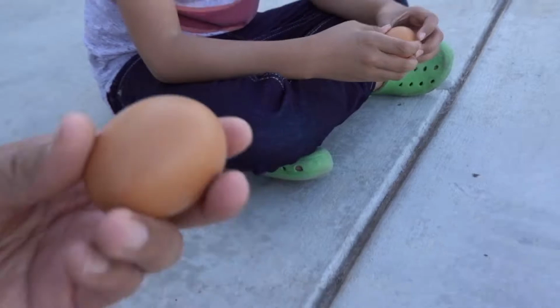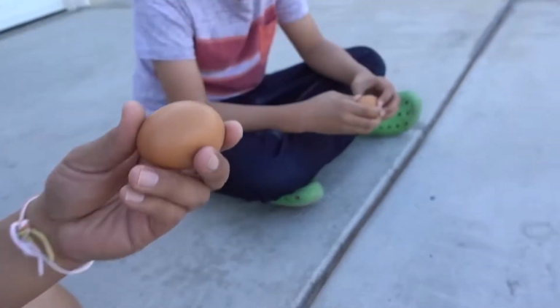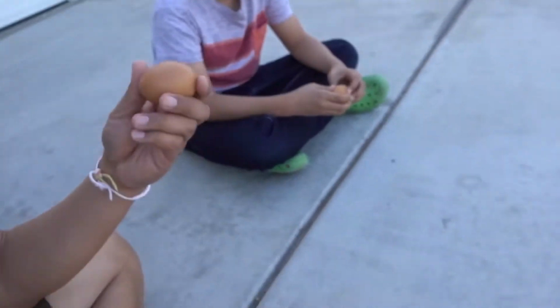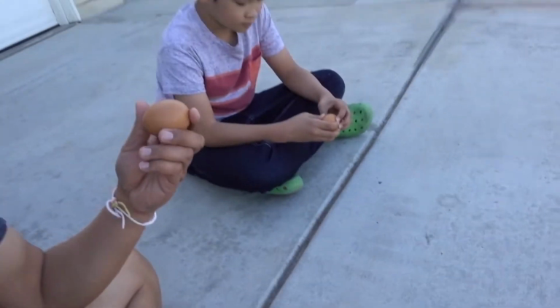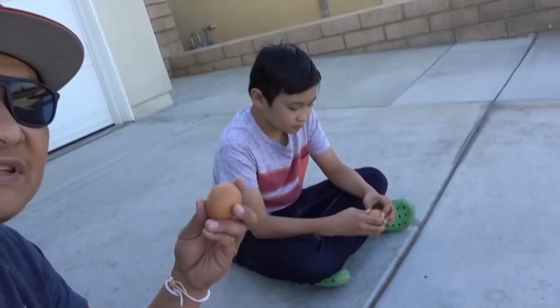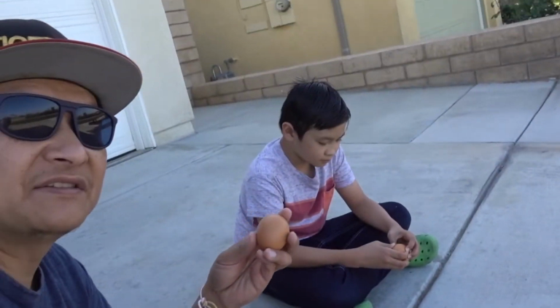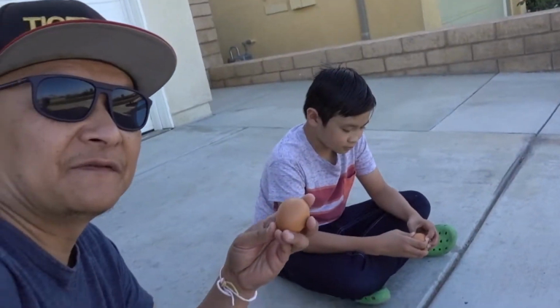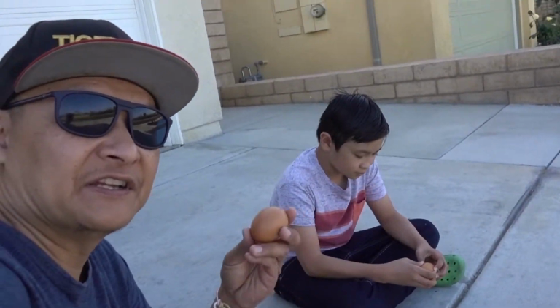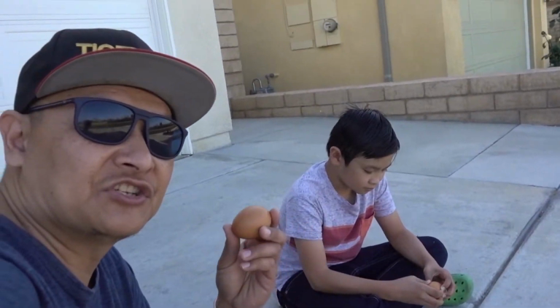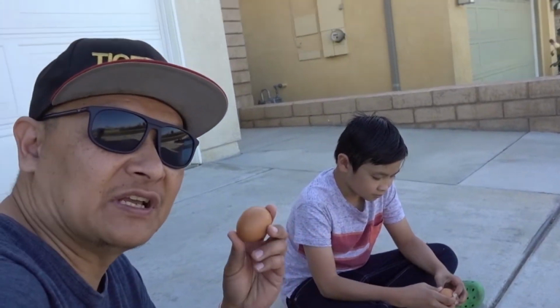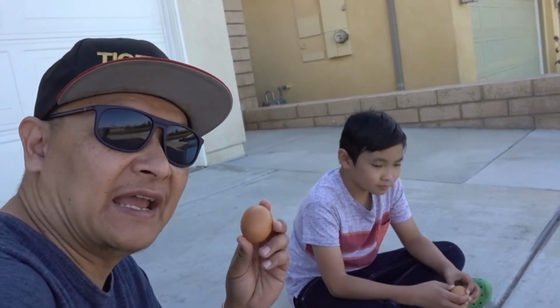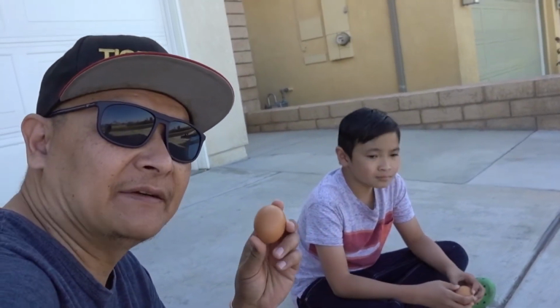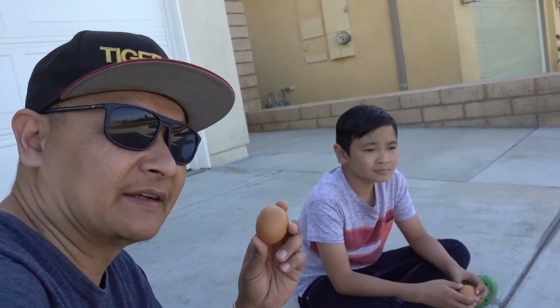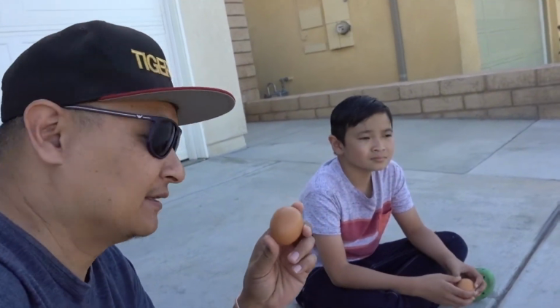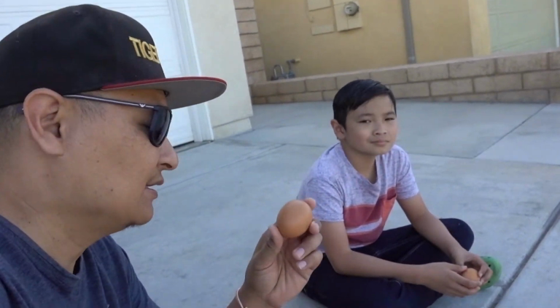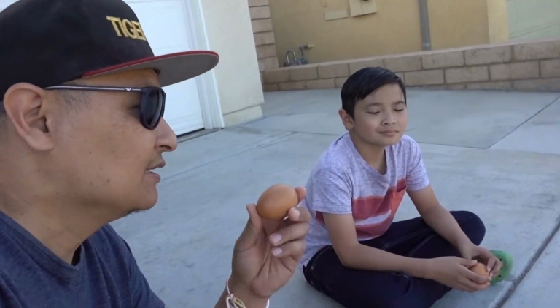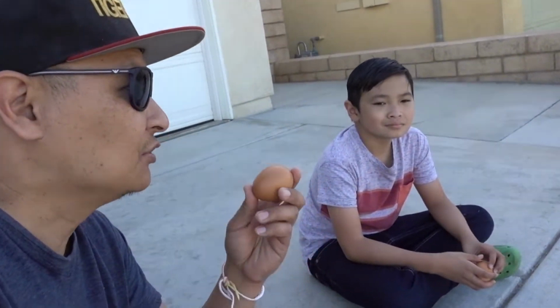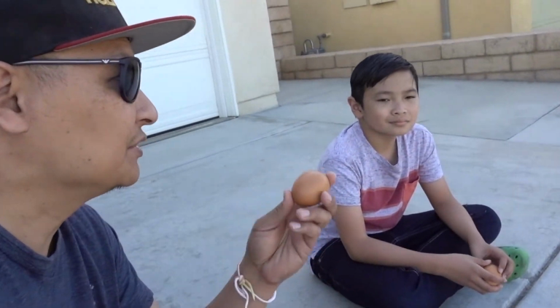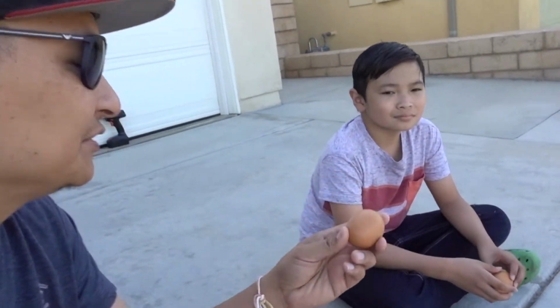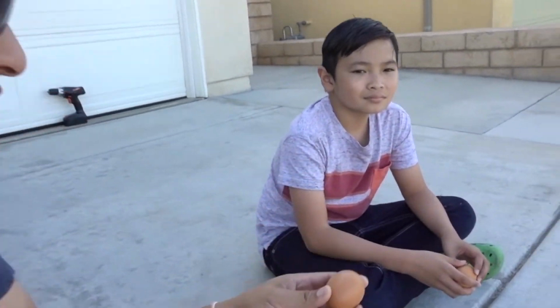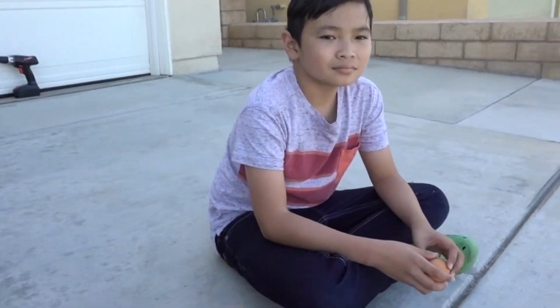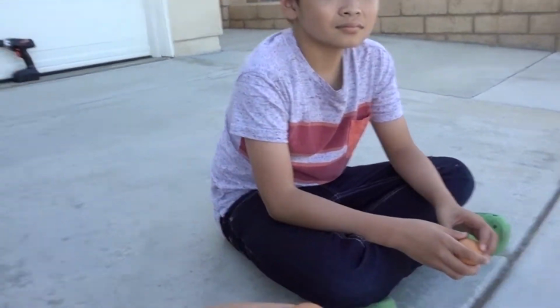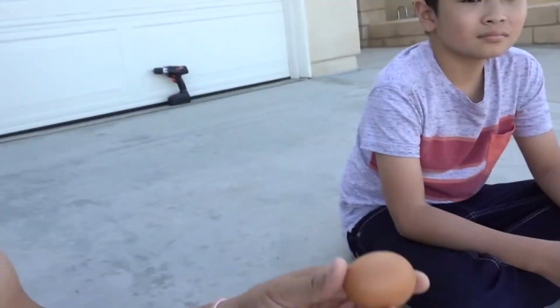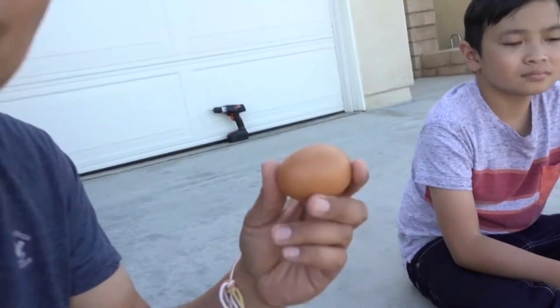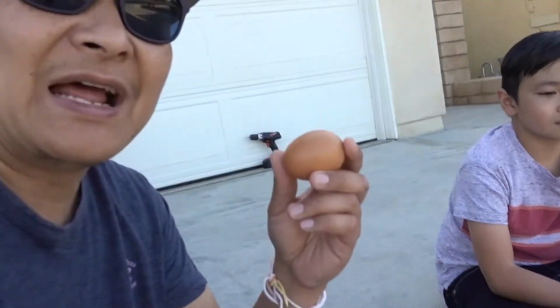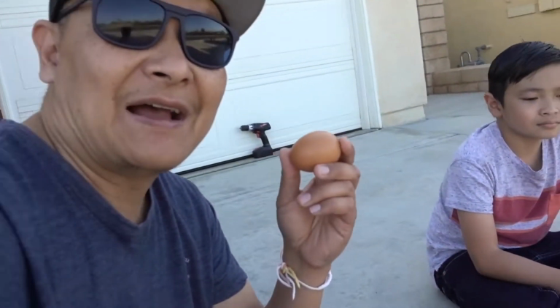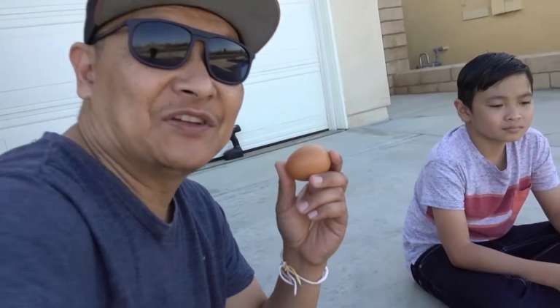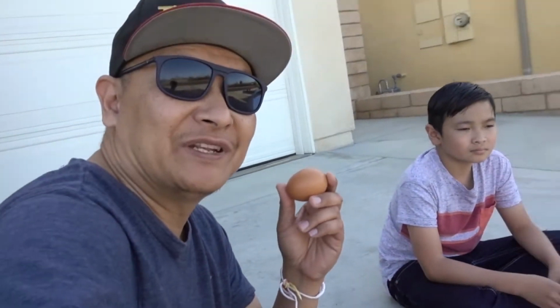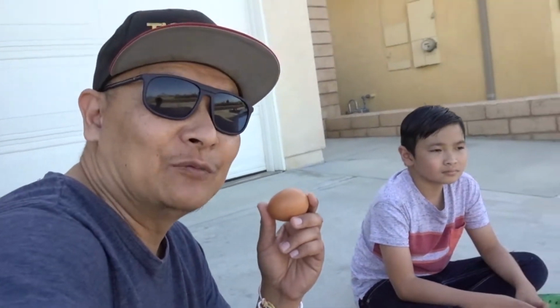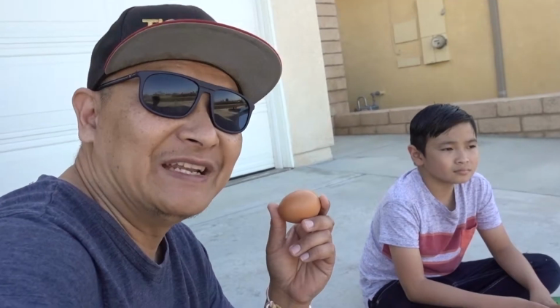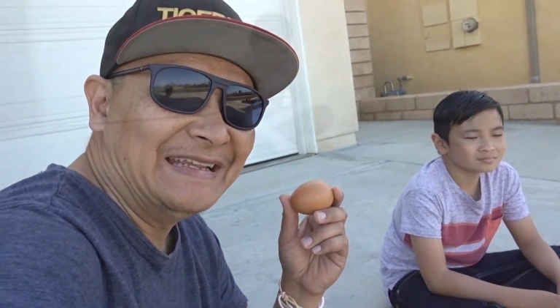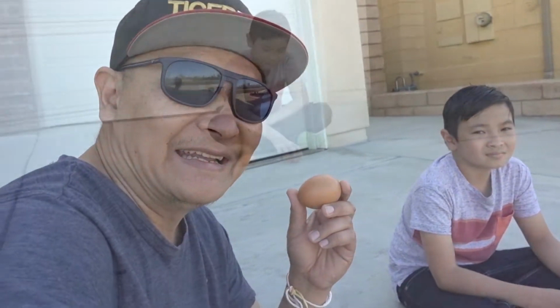This is actually a fresh egg, so it's still good. And after we're done, we're gonna eat it.